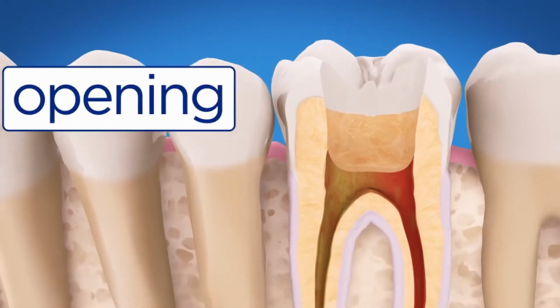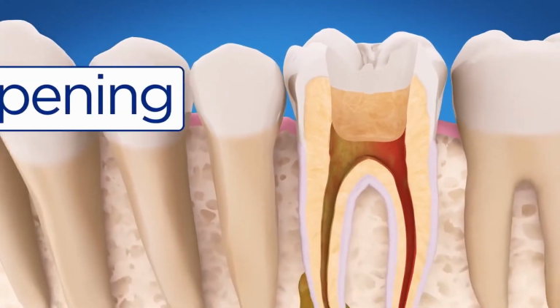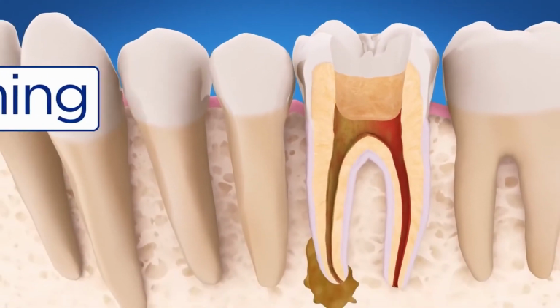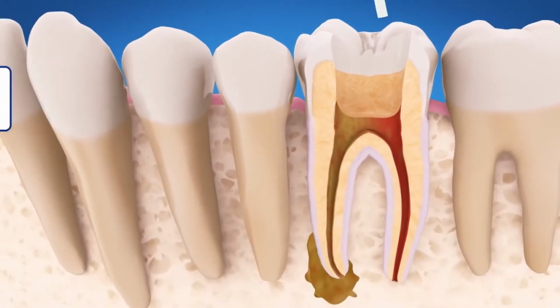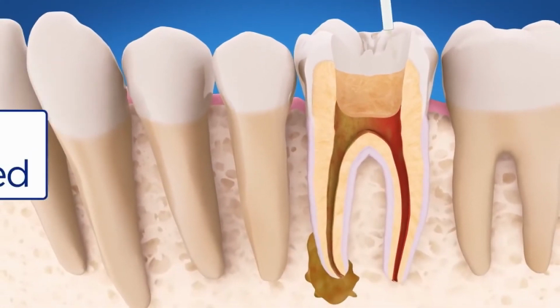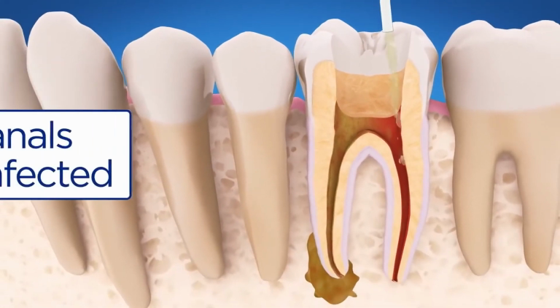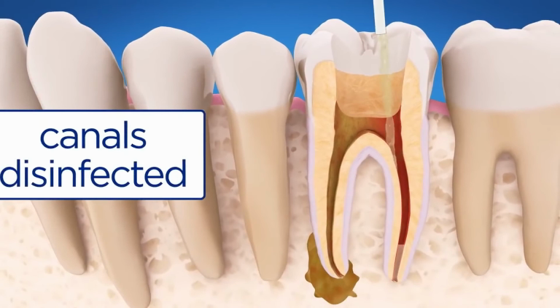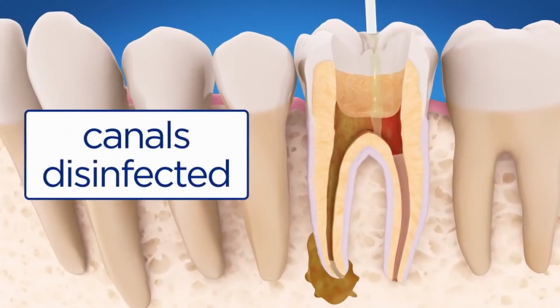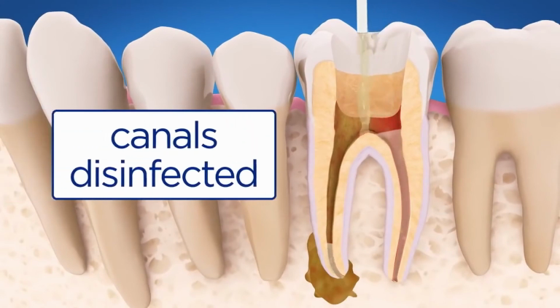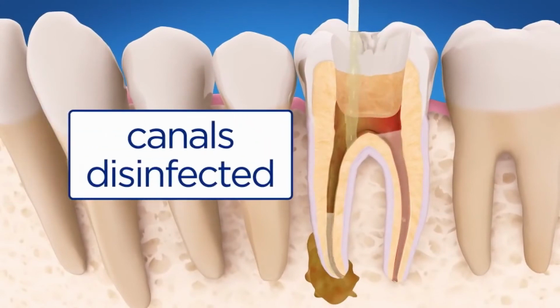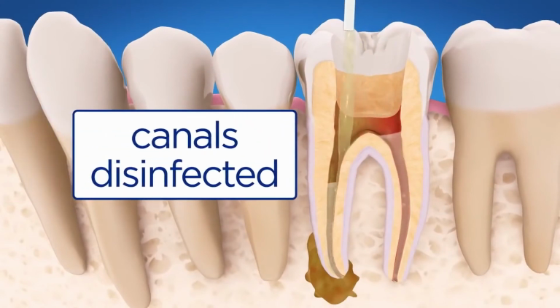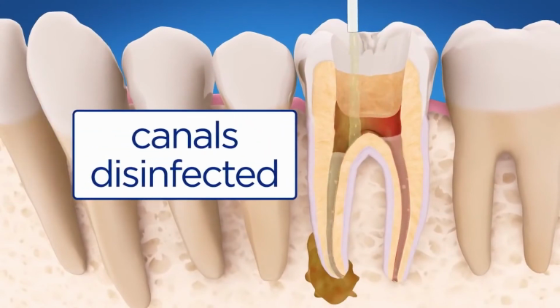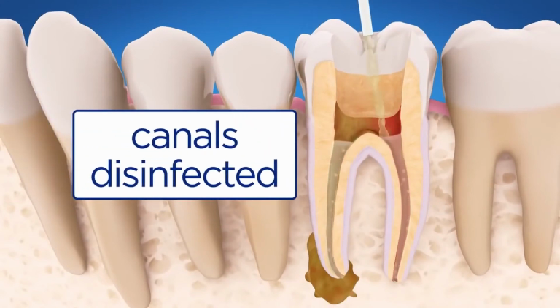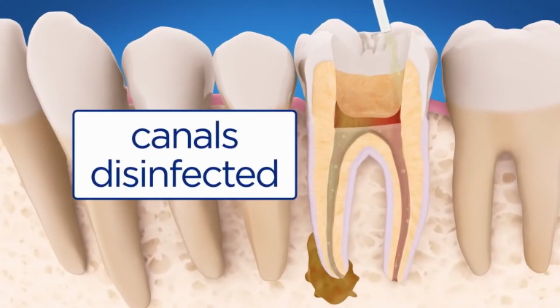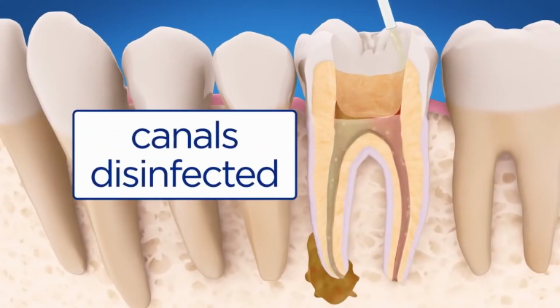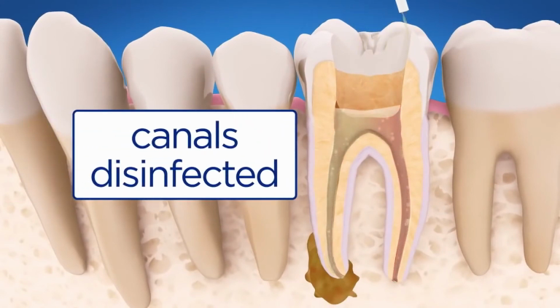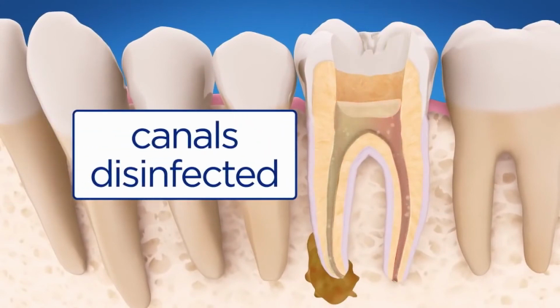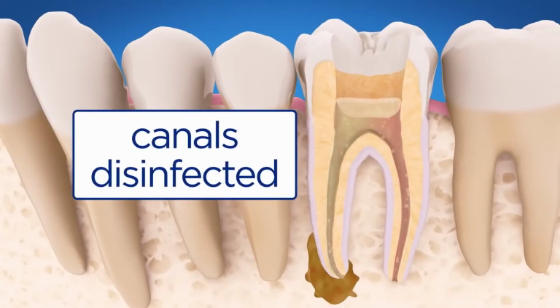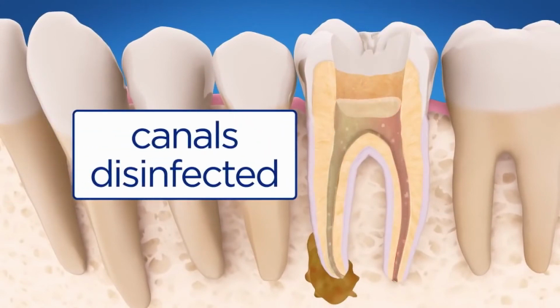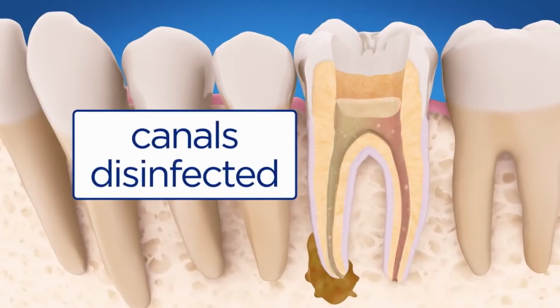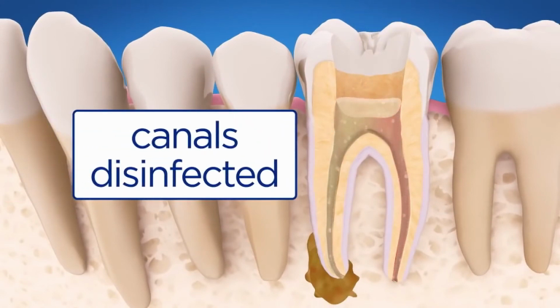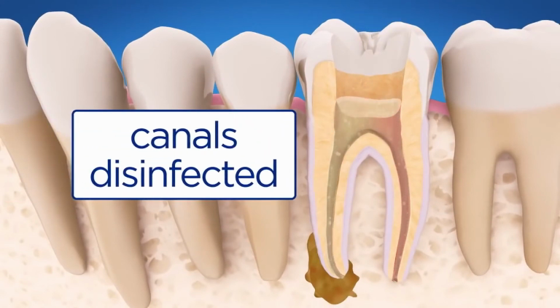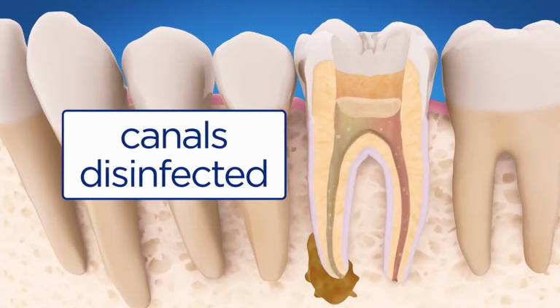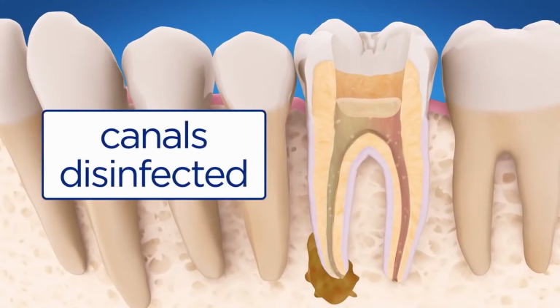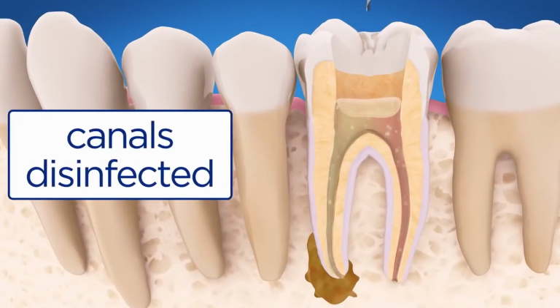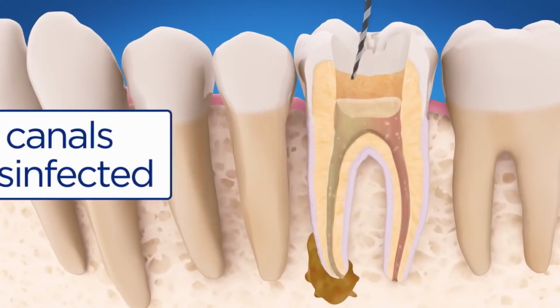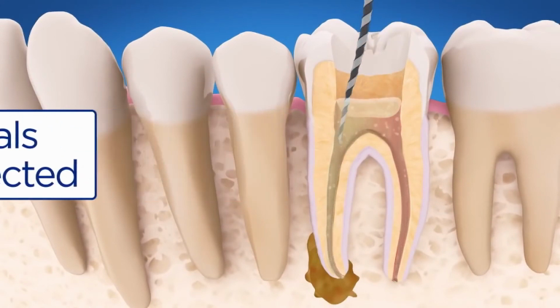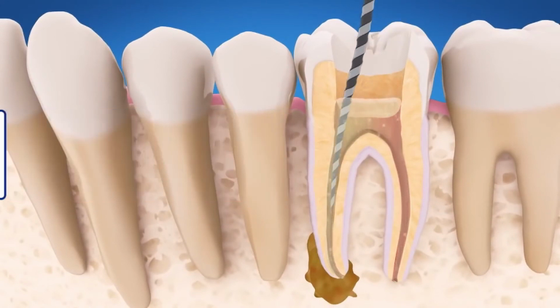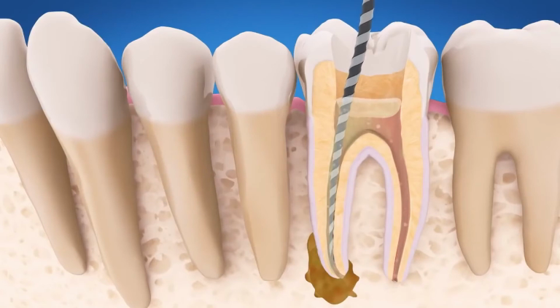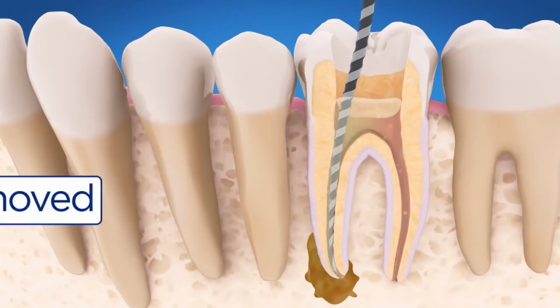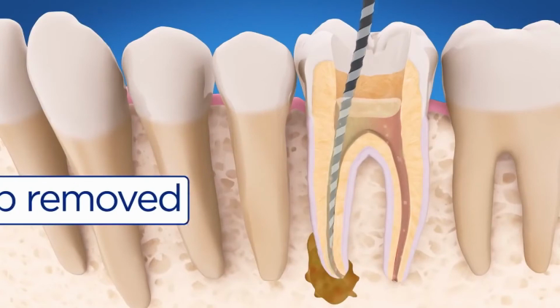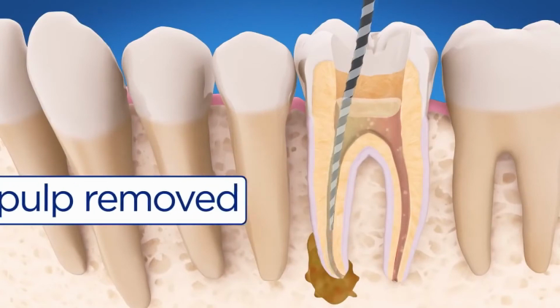Fluid is put in the canals to kill any bacteria and help rinse out debris. Then the pulp is removed.